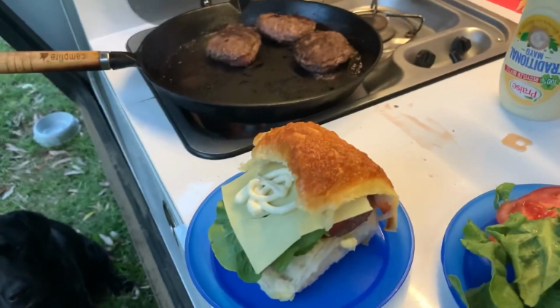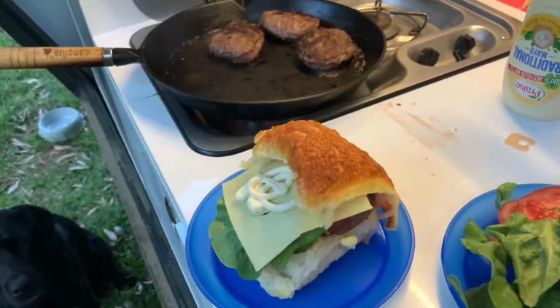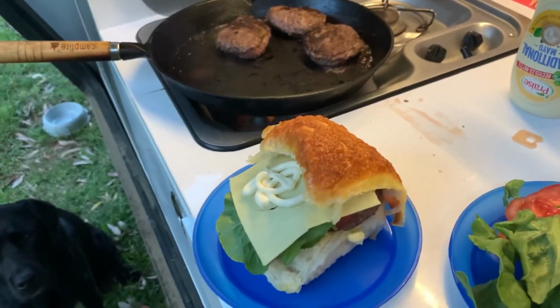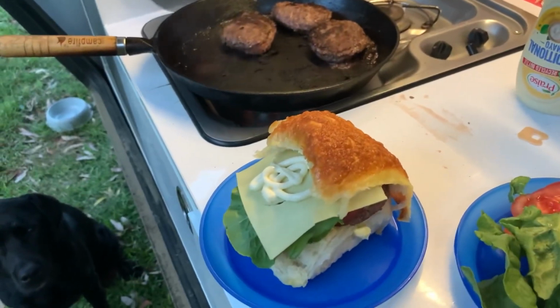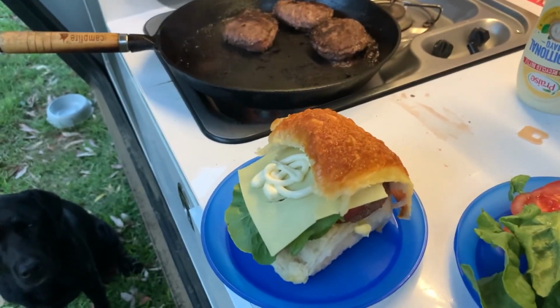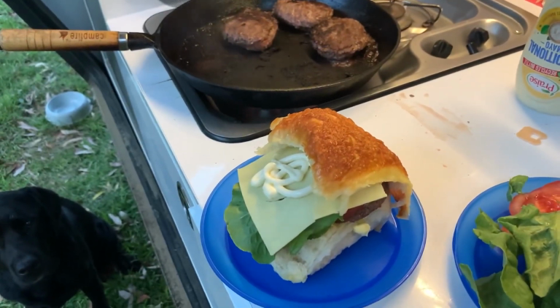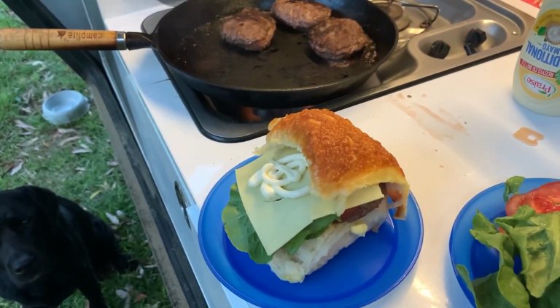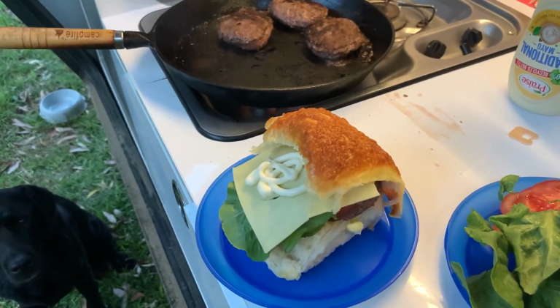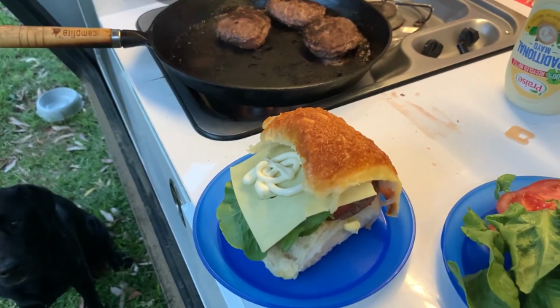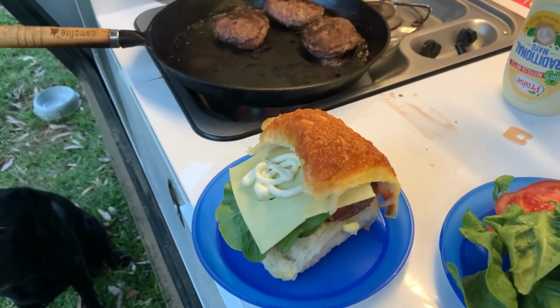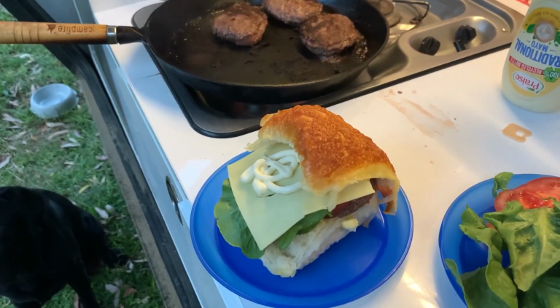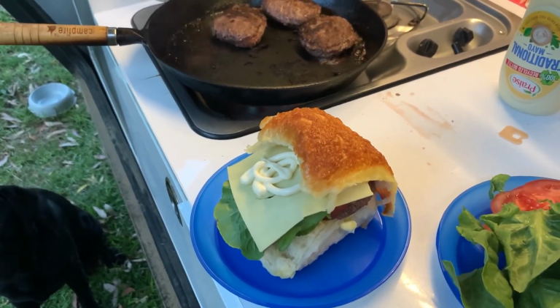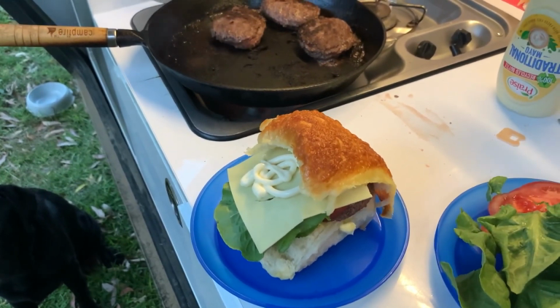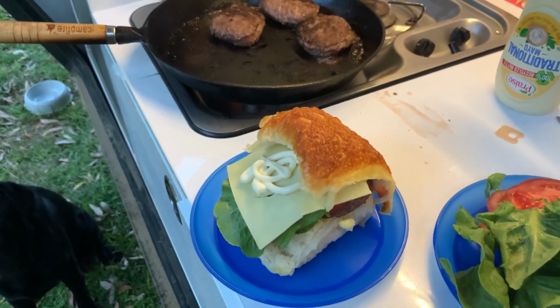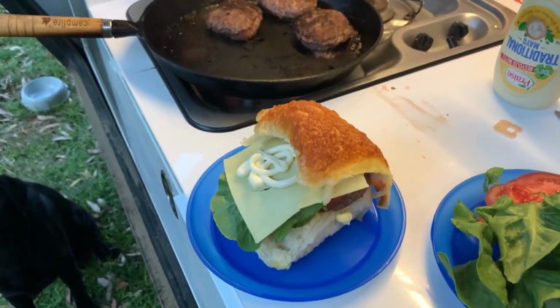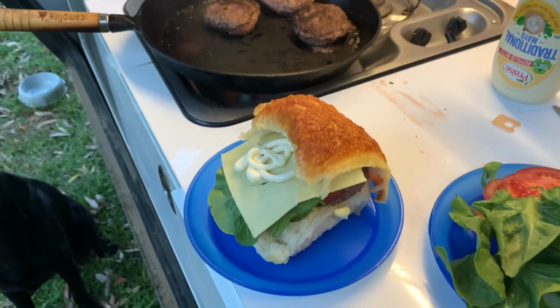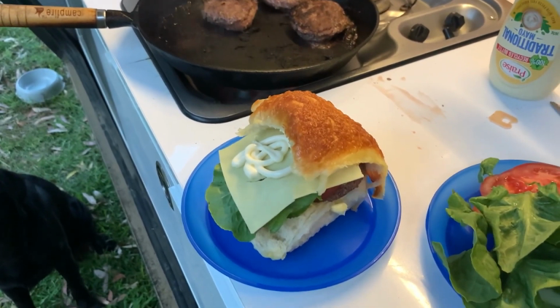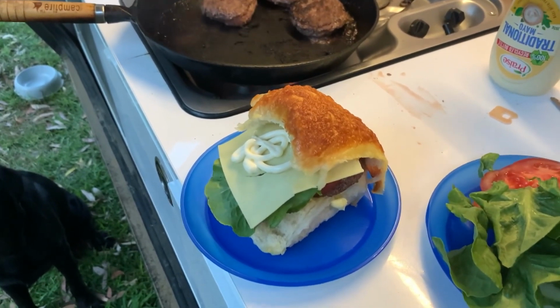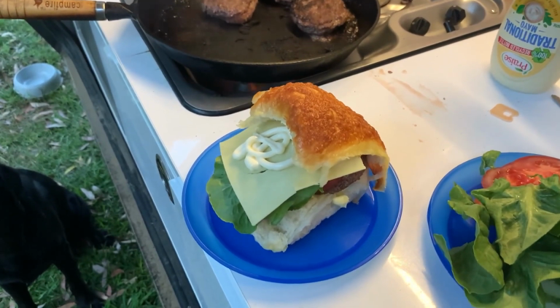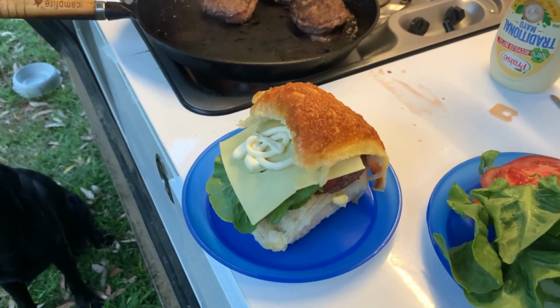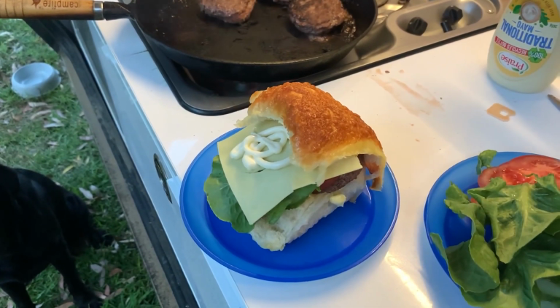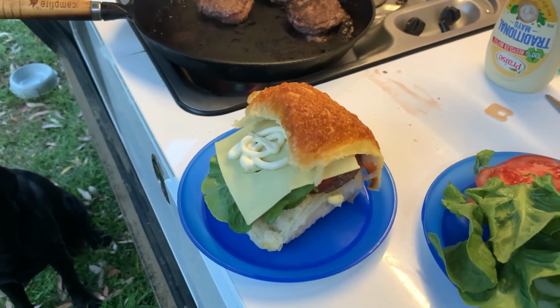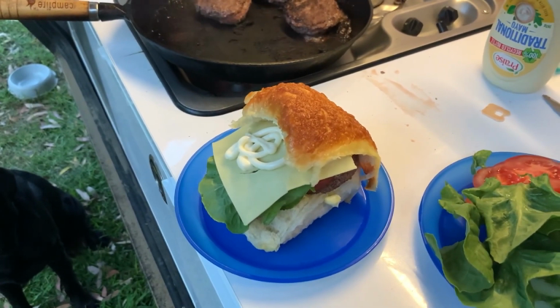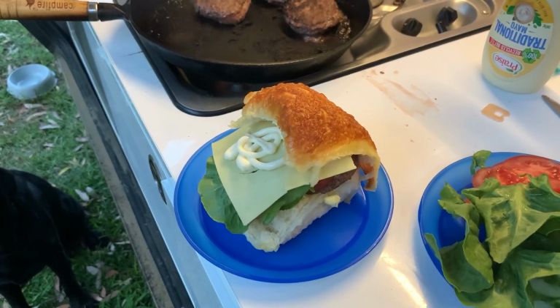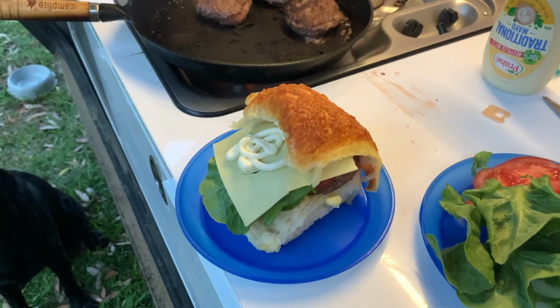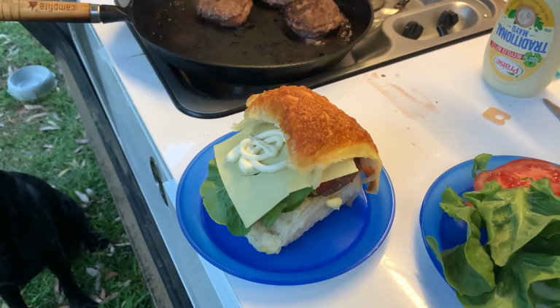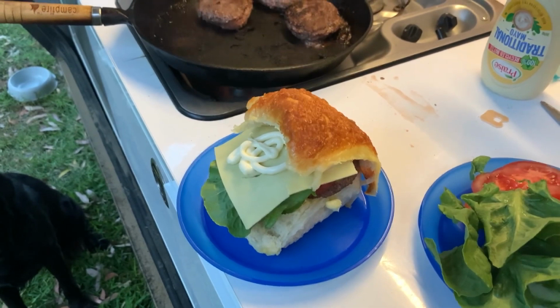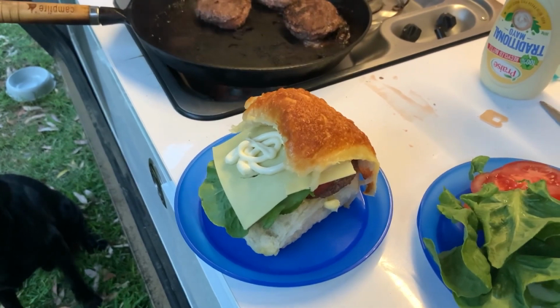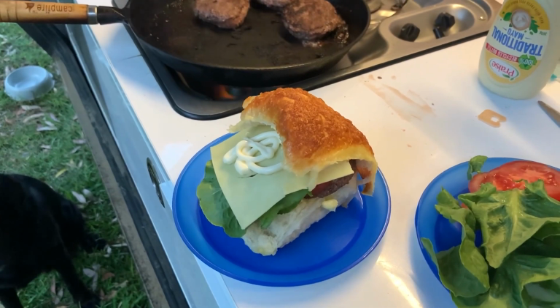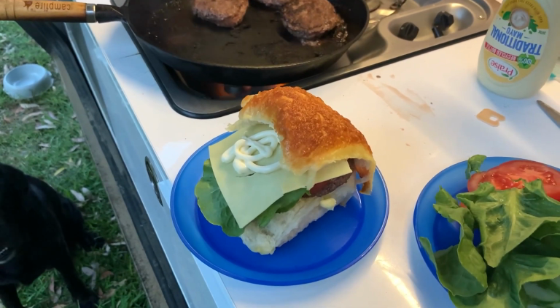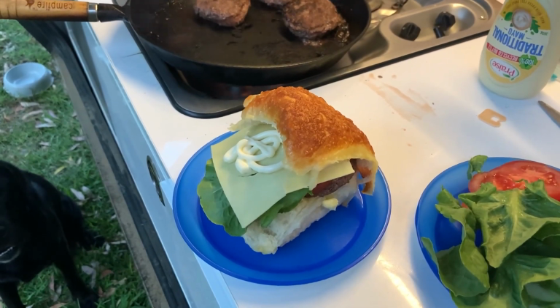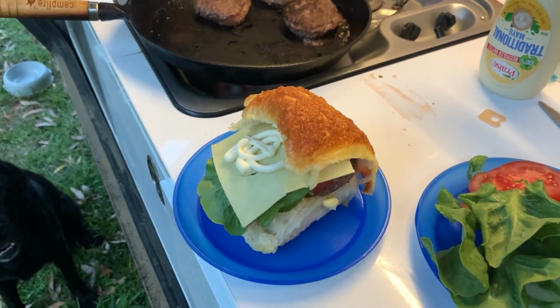Yeah, not bad. What a great camp feed! If you like this video make sure you like and subscribe so we can make more stupid ones like this. Cheers.